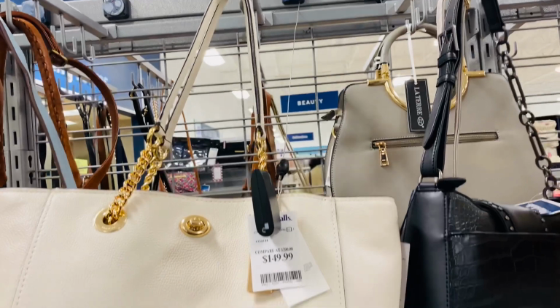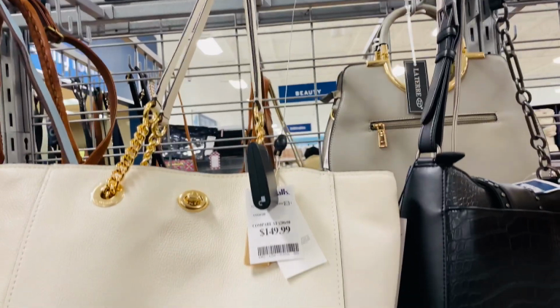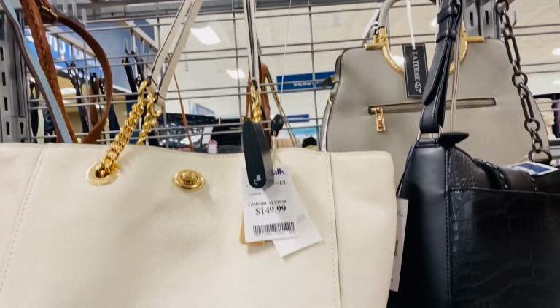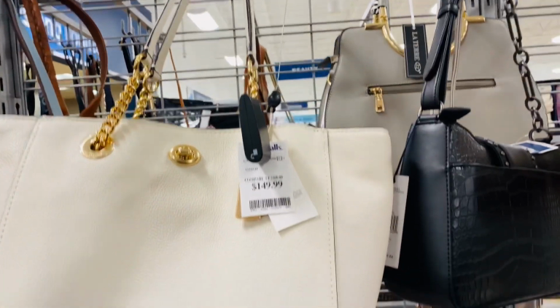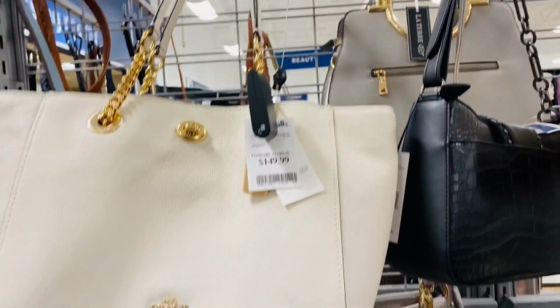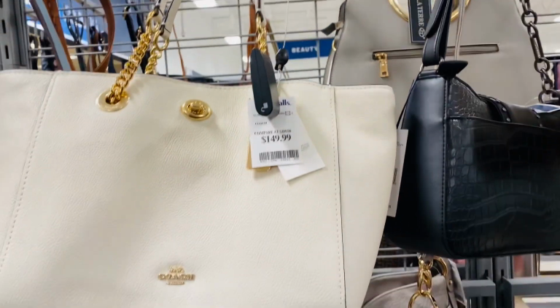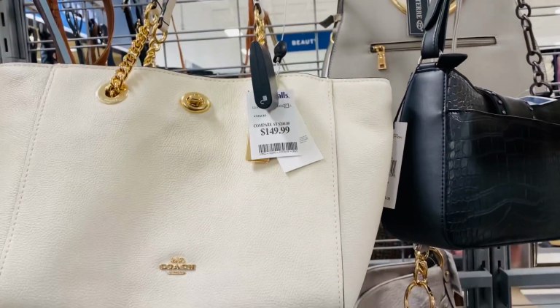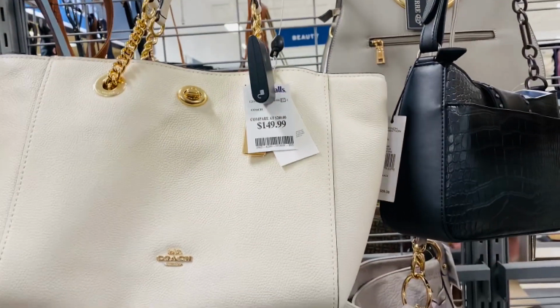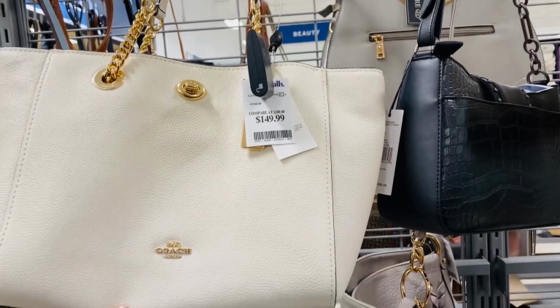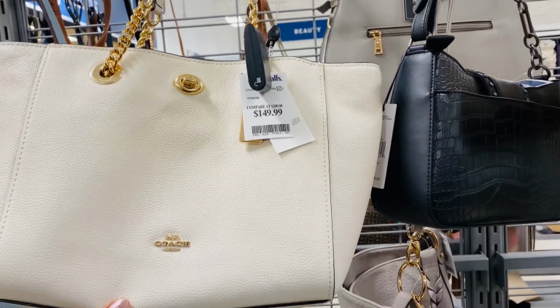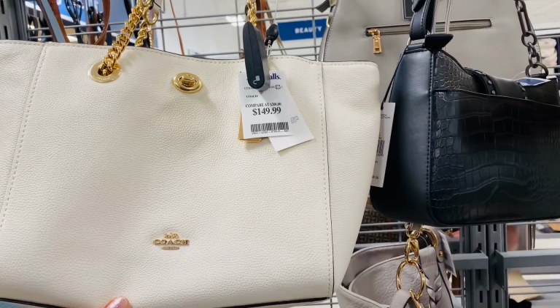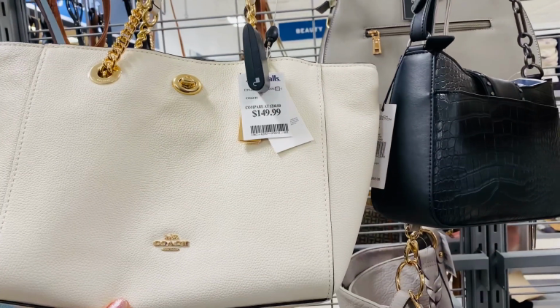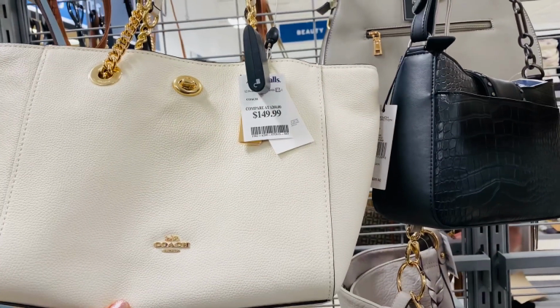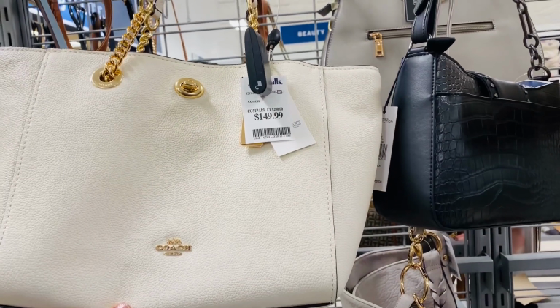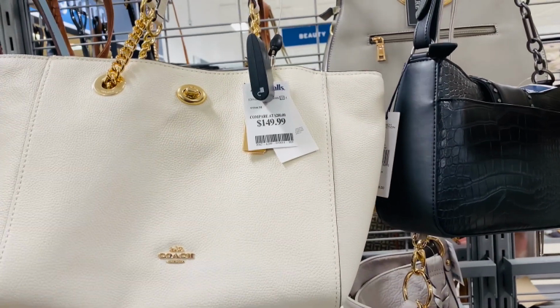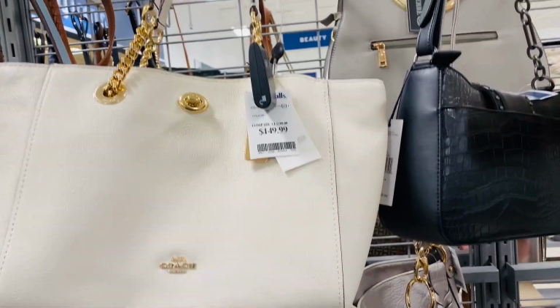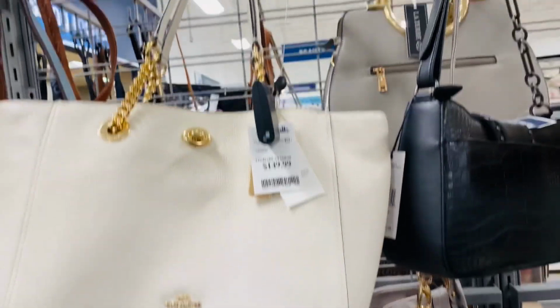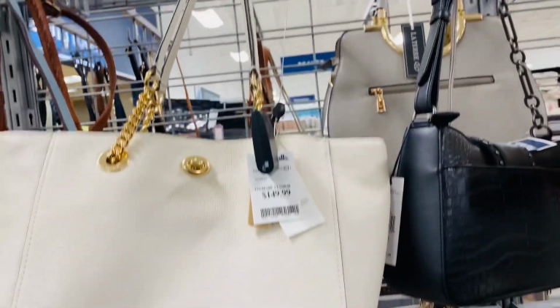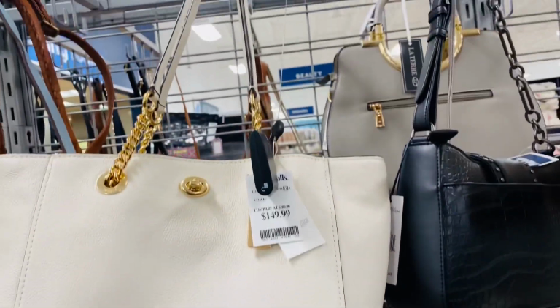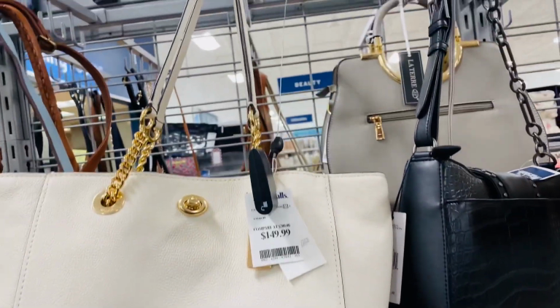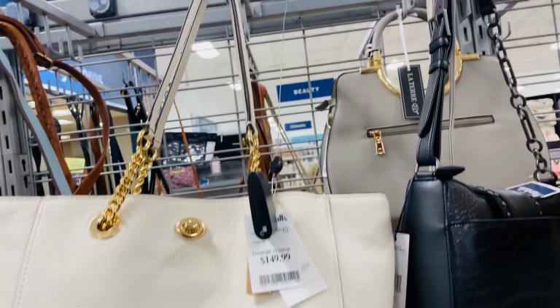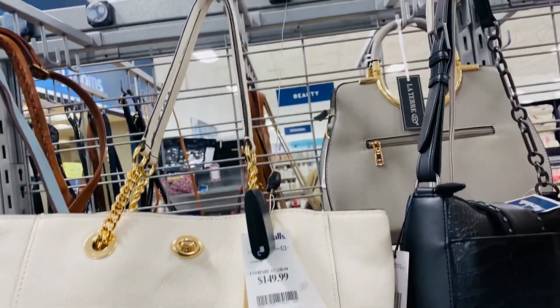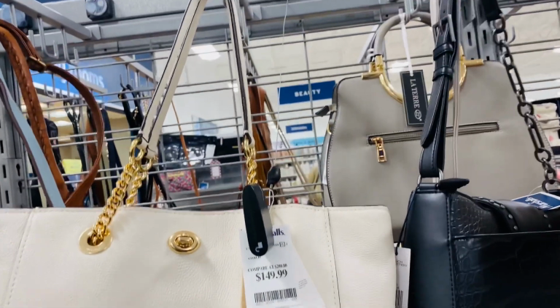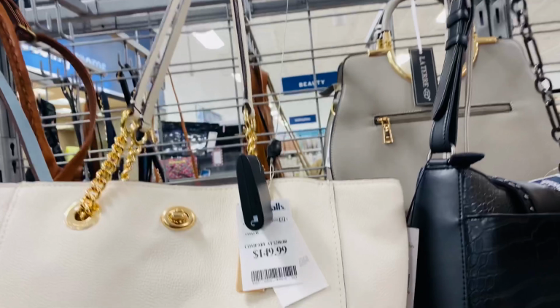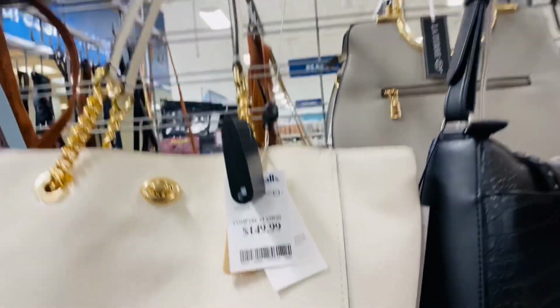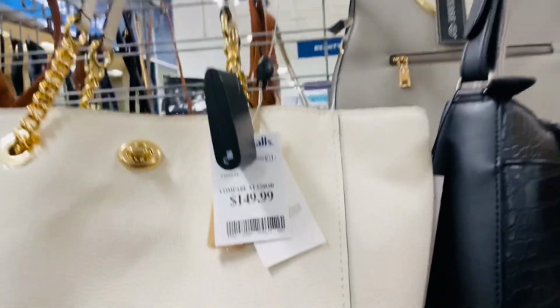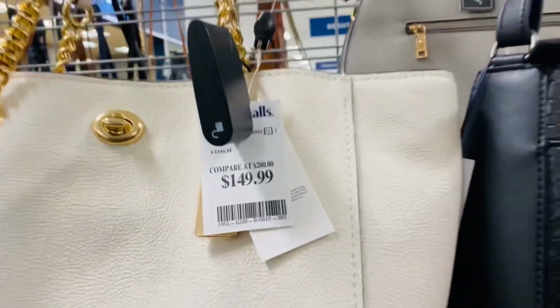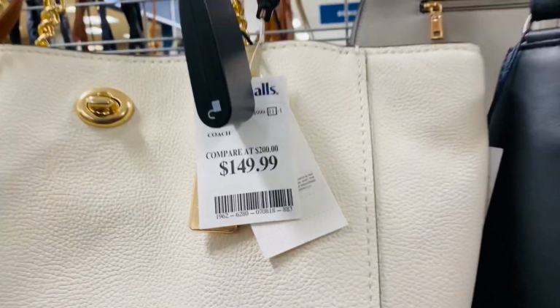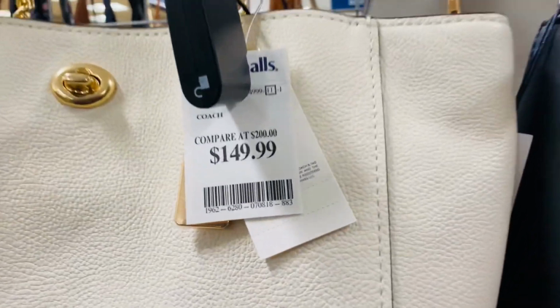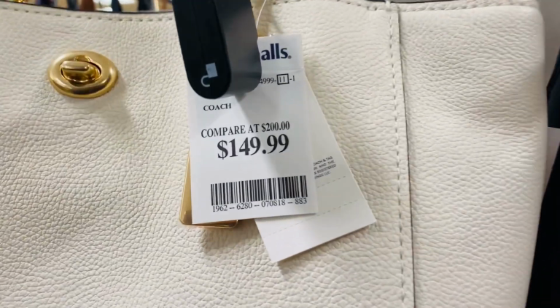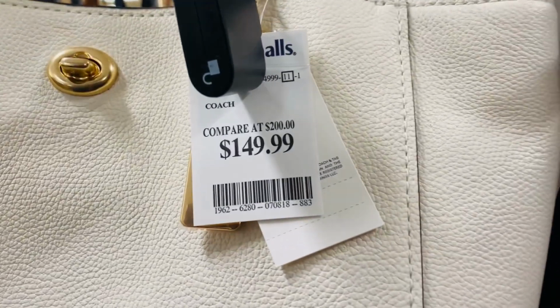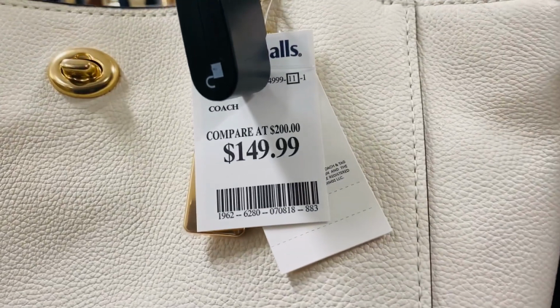Here's an off-white Coach handbag with chain handles and this one is $149.99.